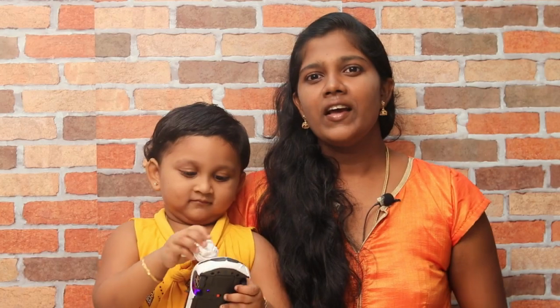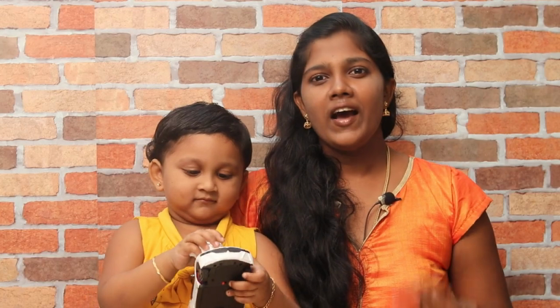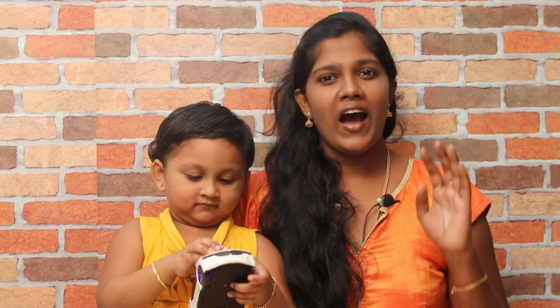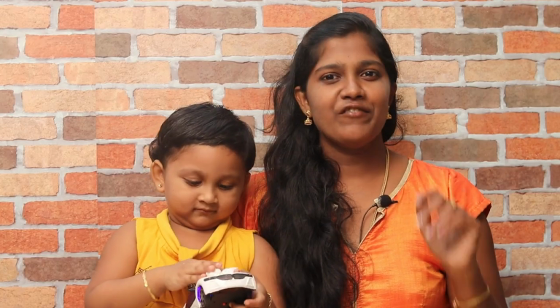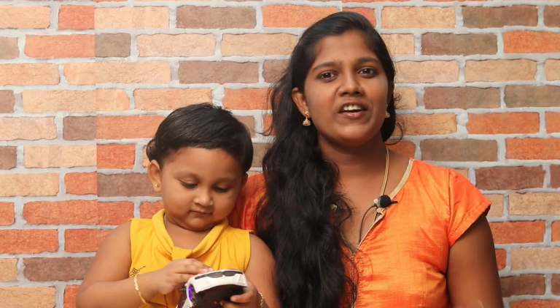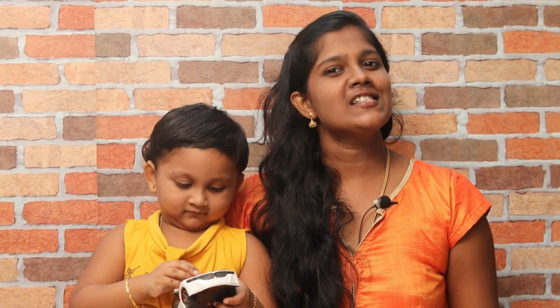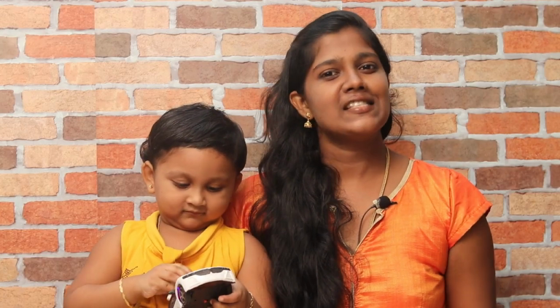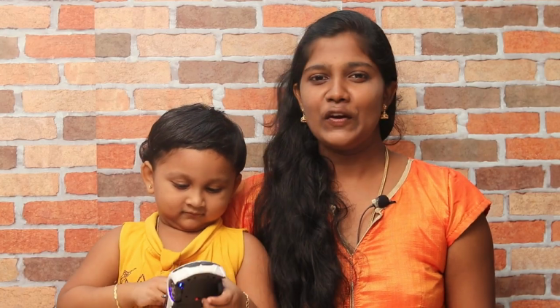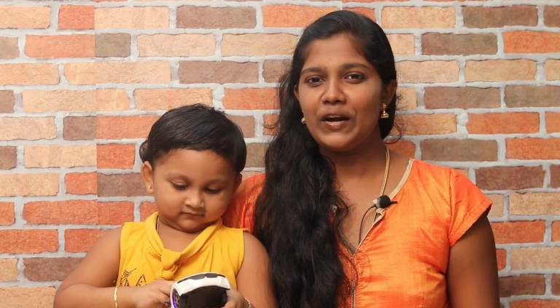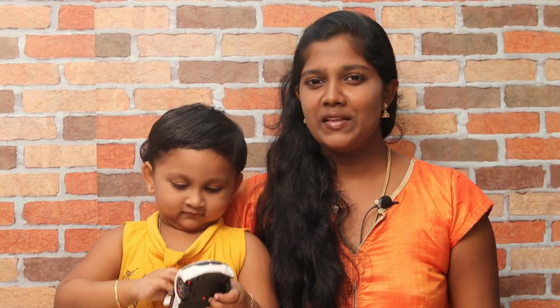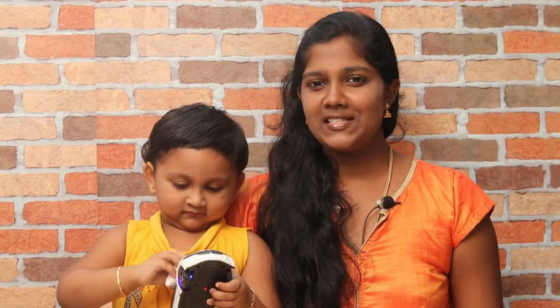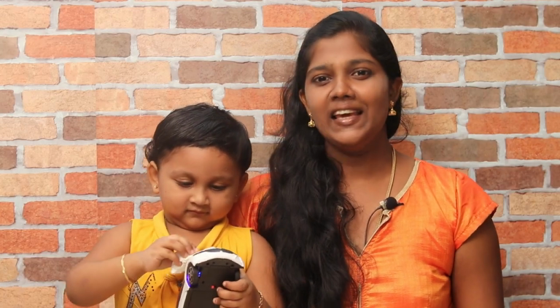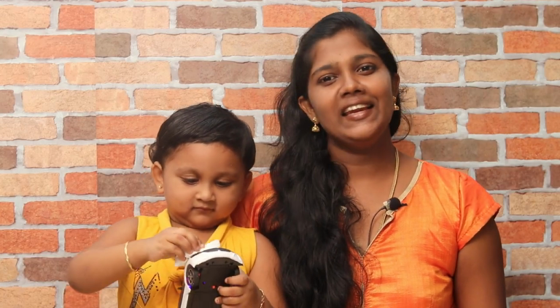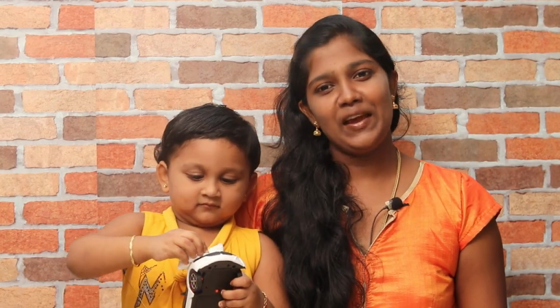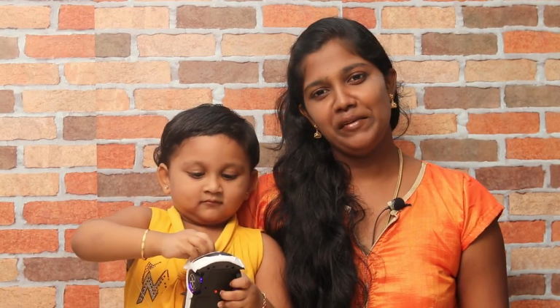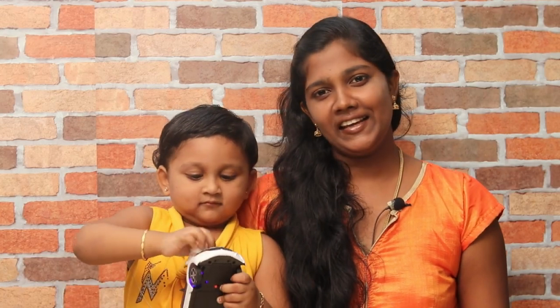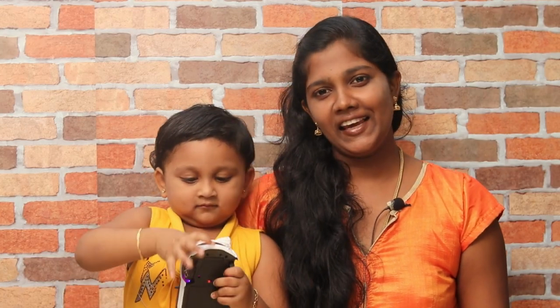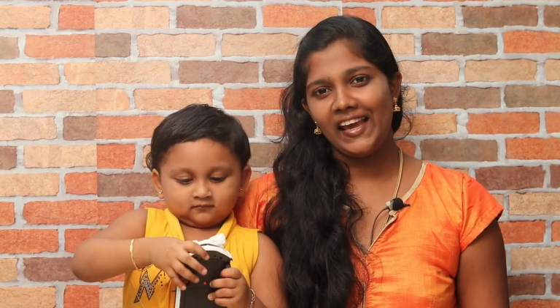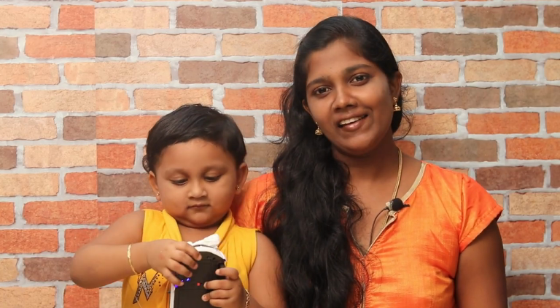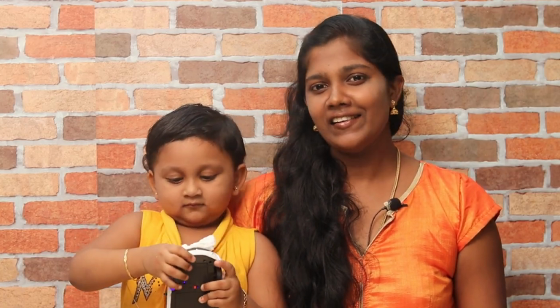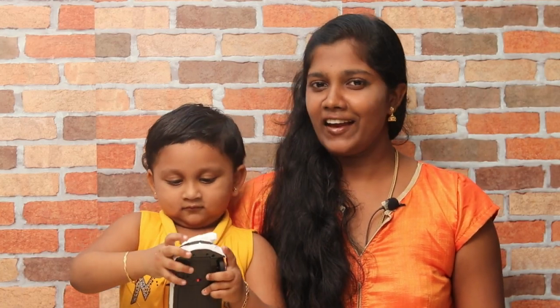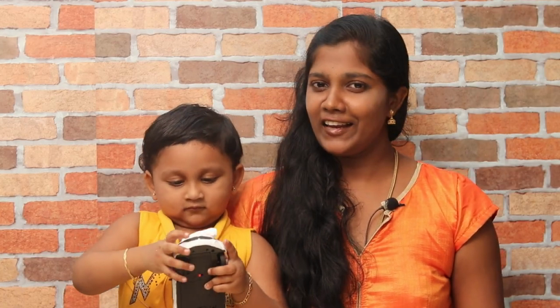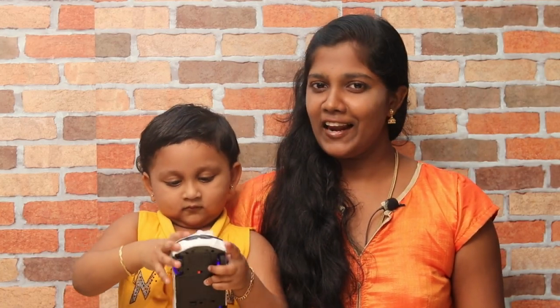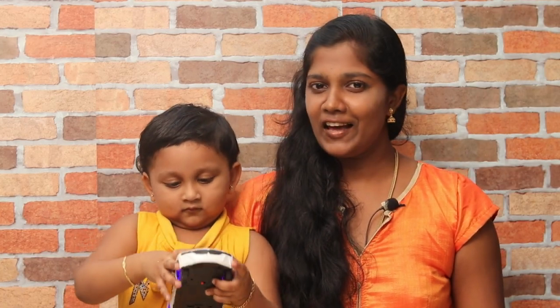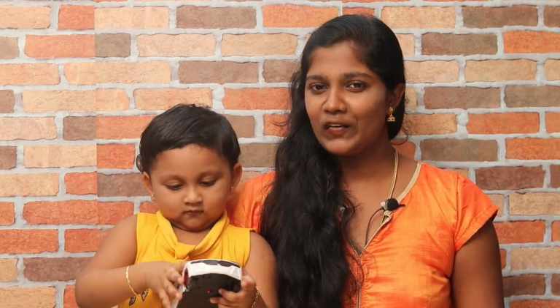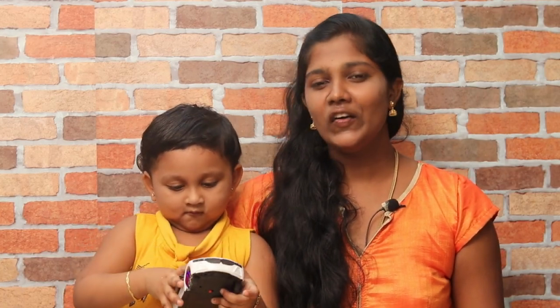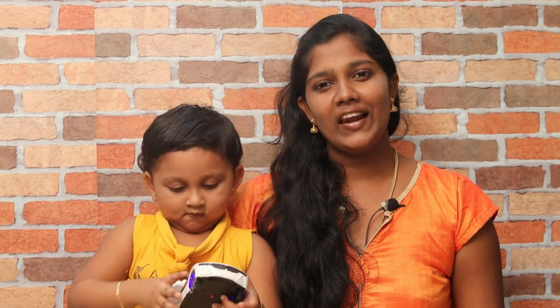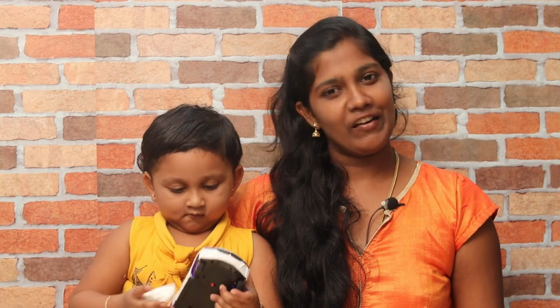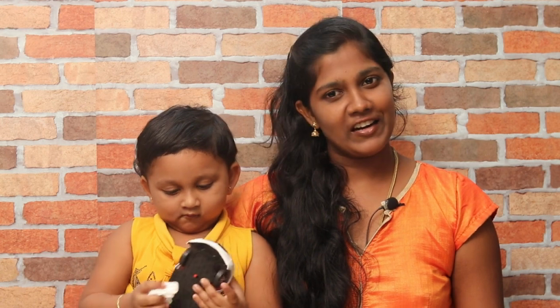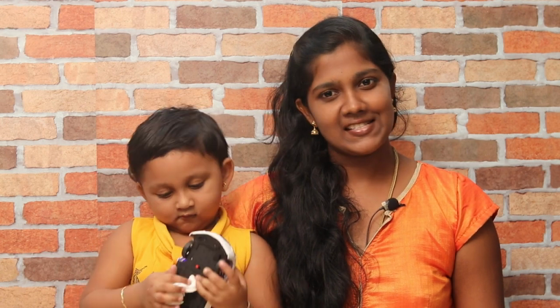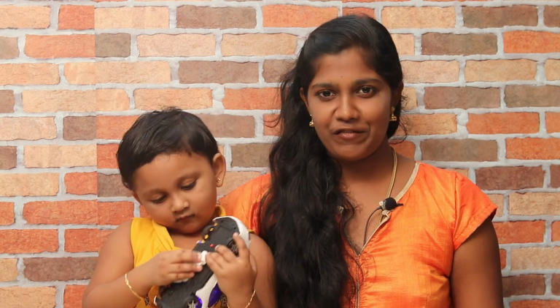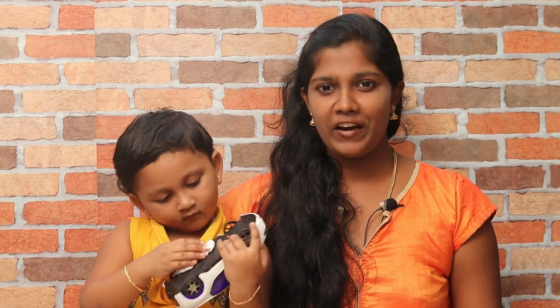Hello friends, I am Binsi. How are you? We are safe here. Everyone is safe here.